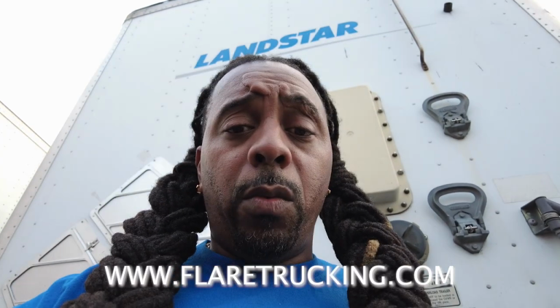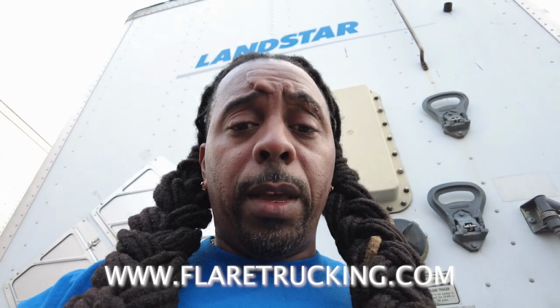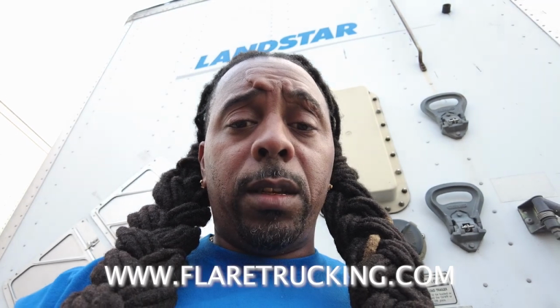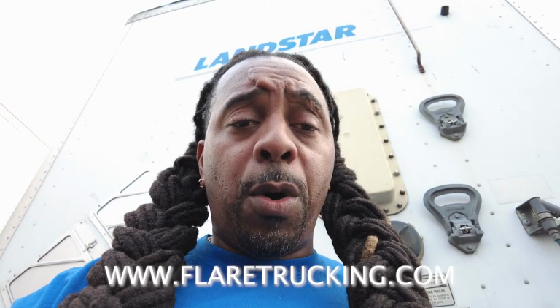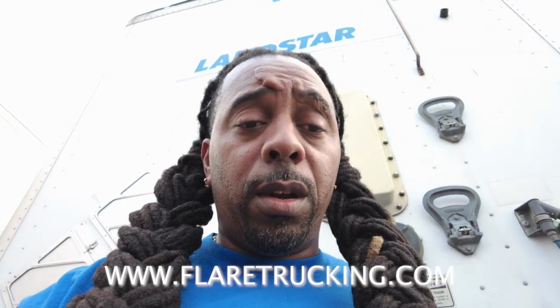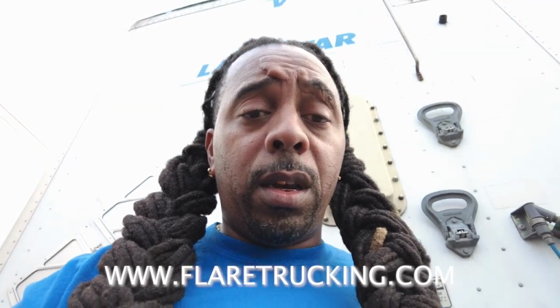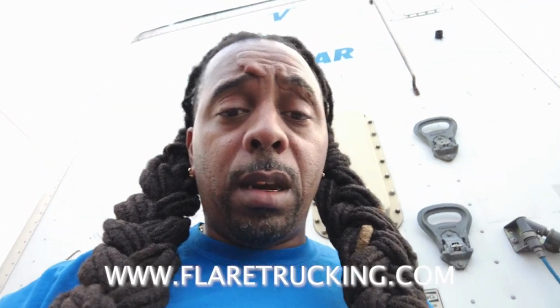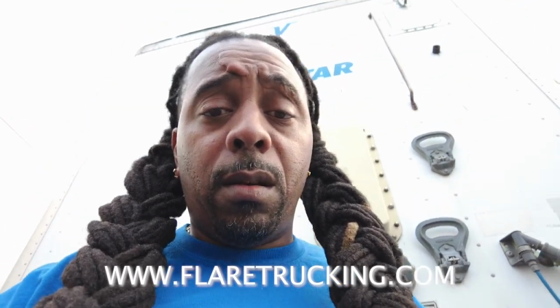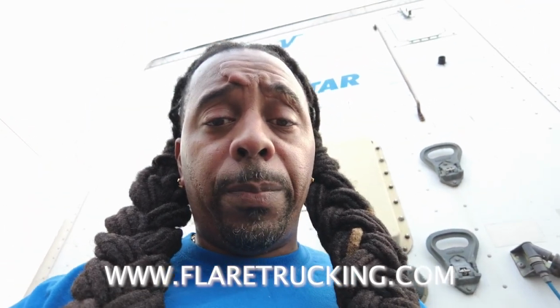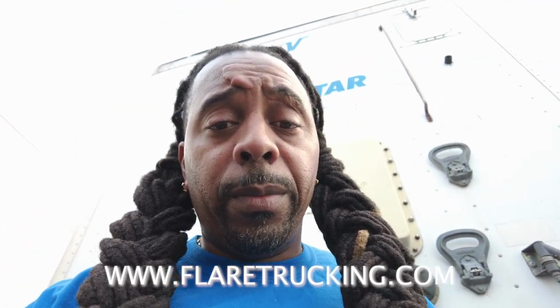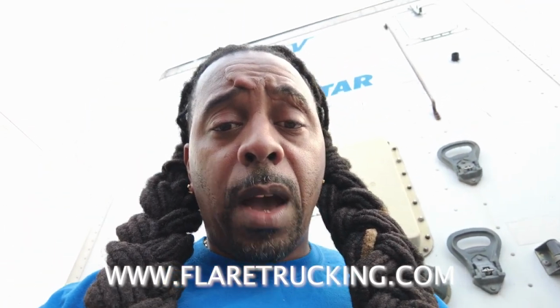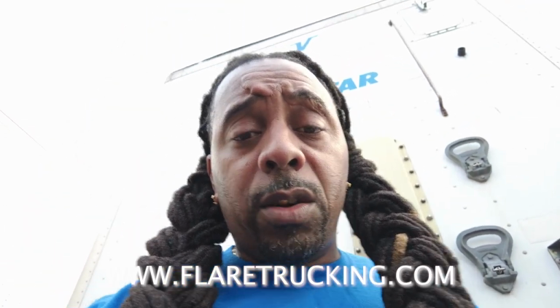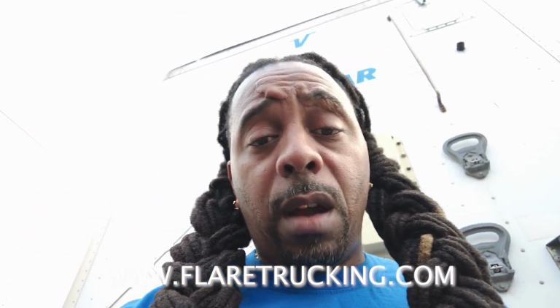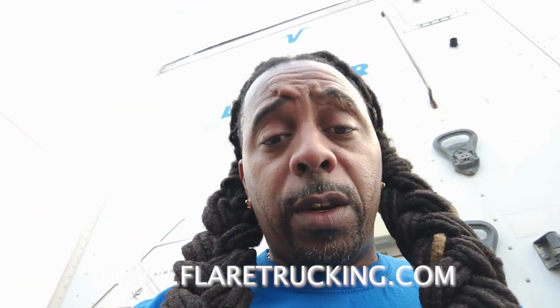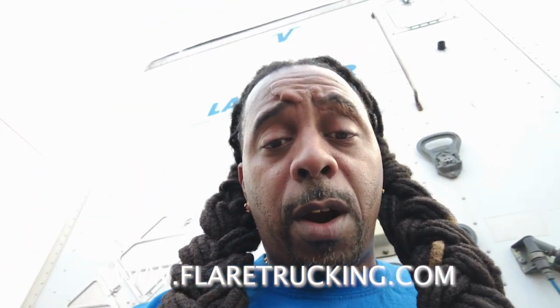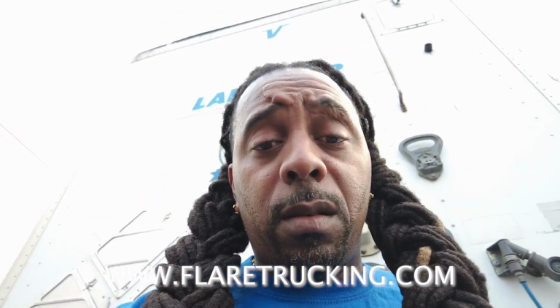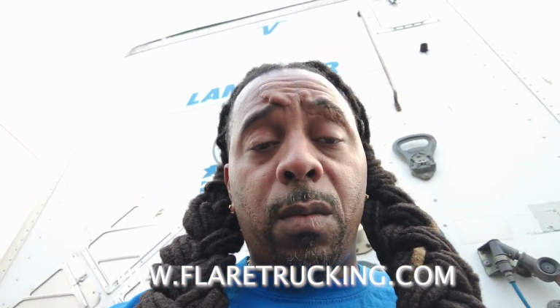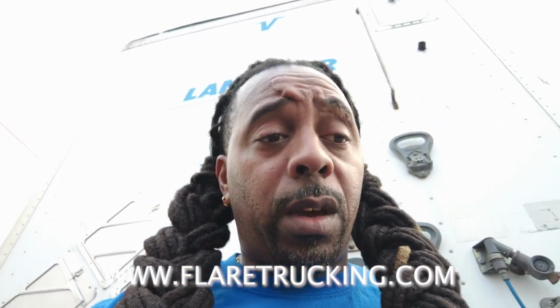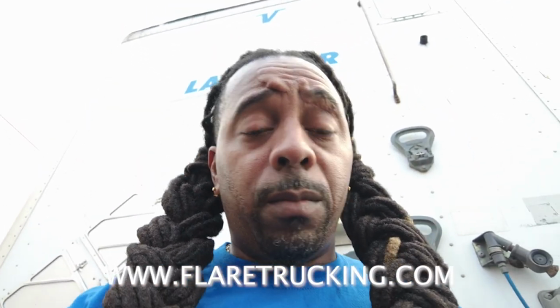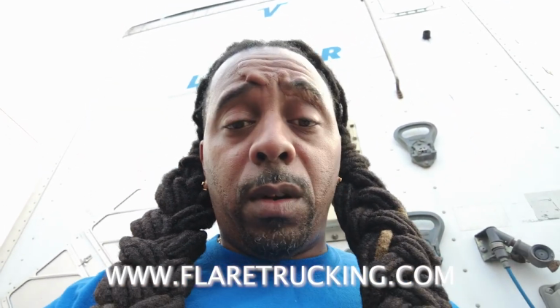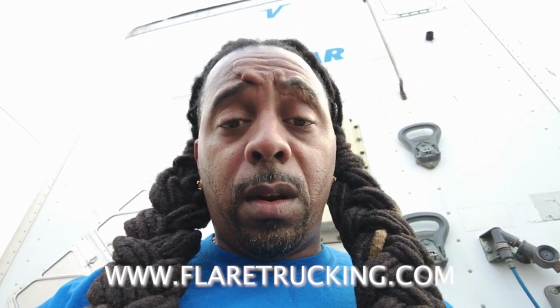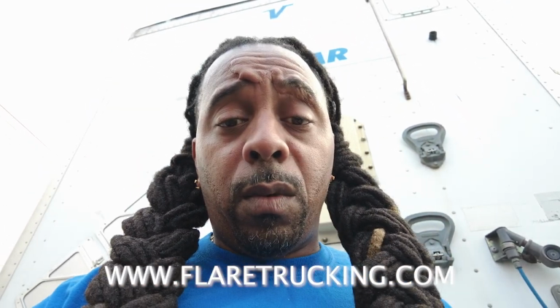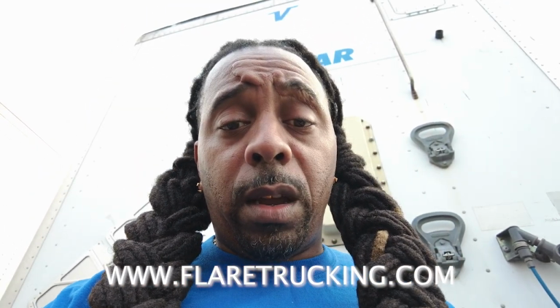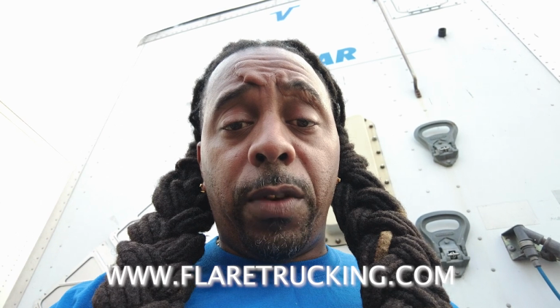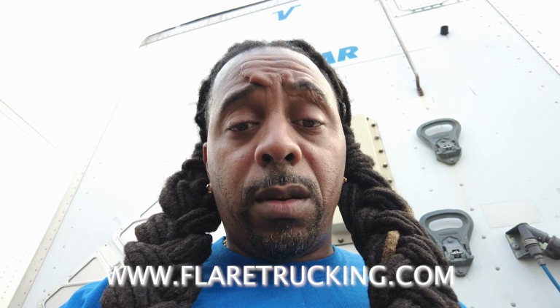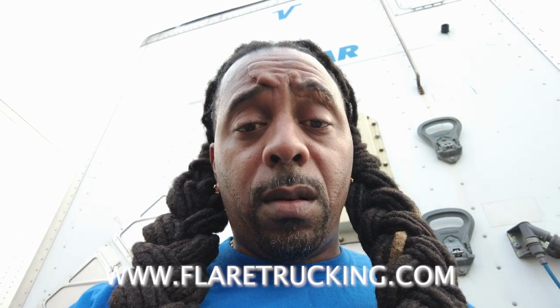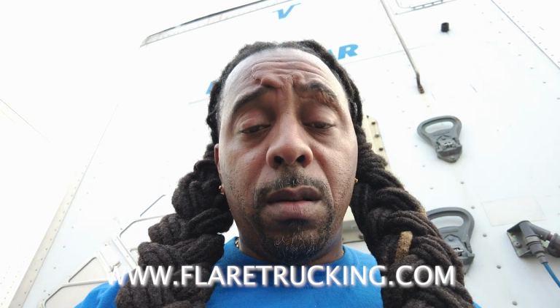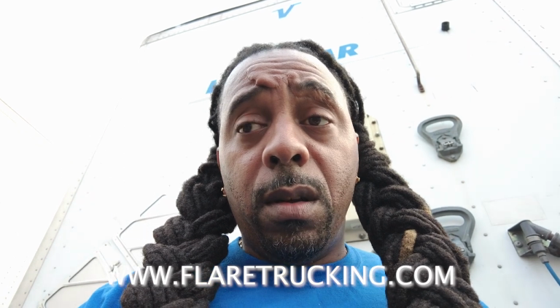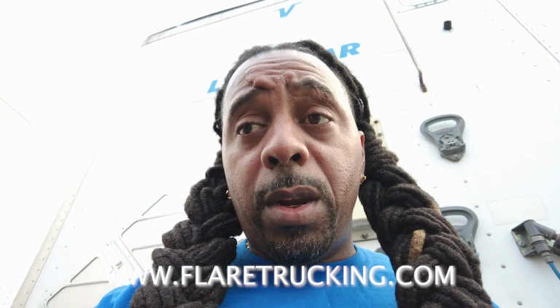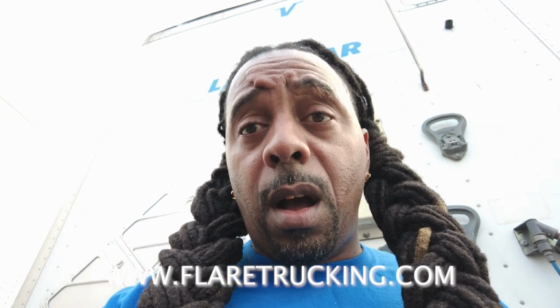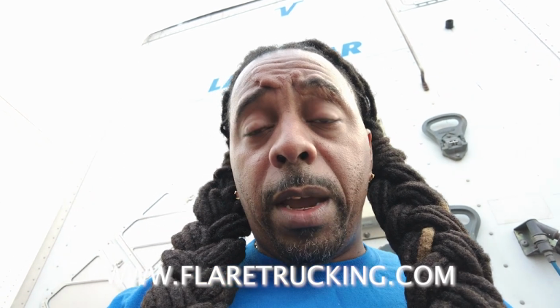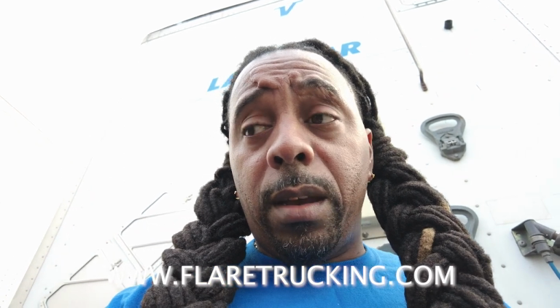We're going to go ahead and replace this part, and I'll show y'all the finished product when I get finished putting it all back together.